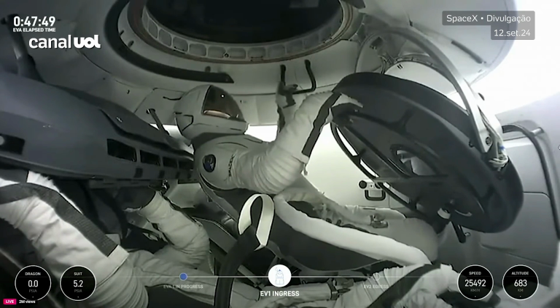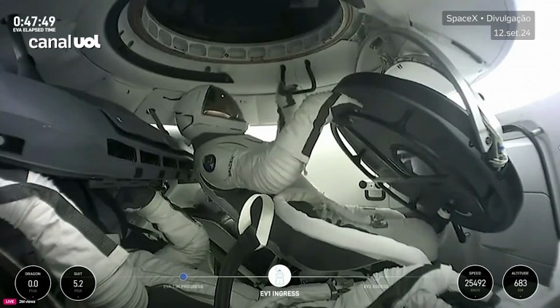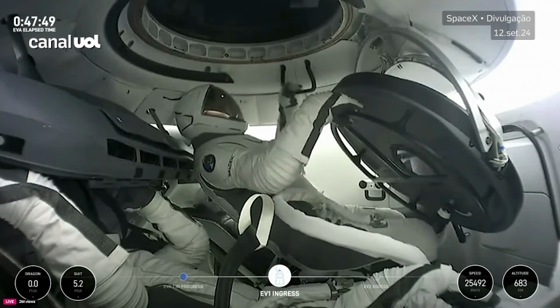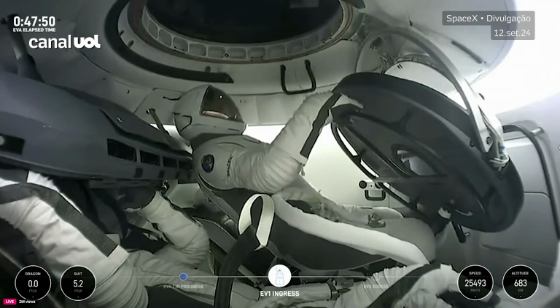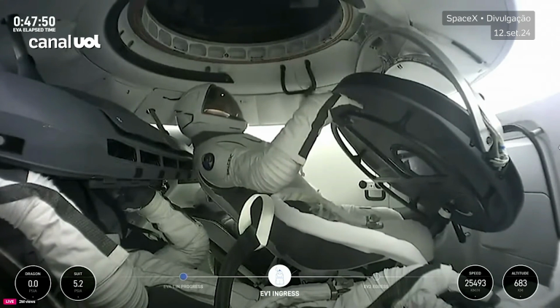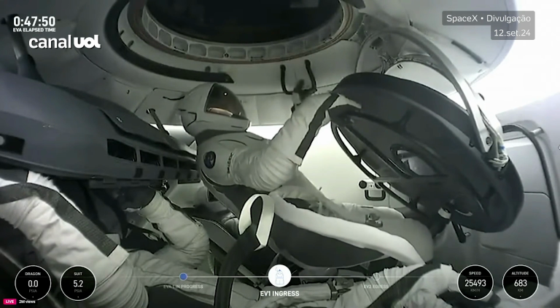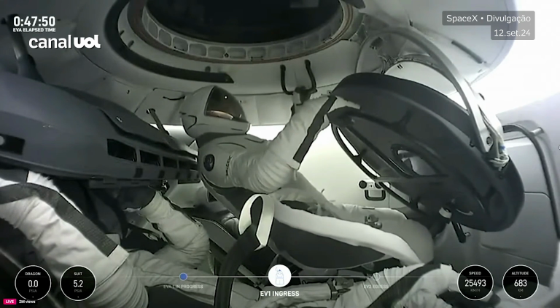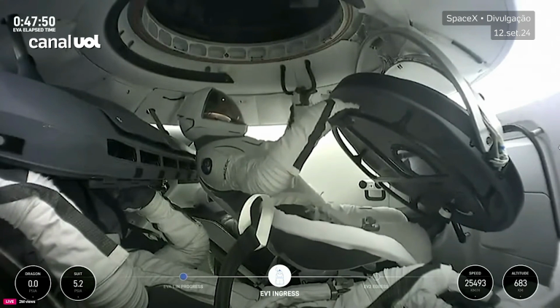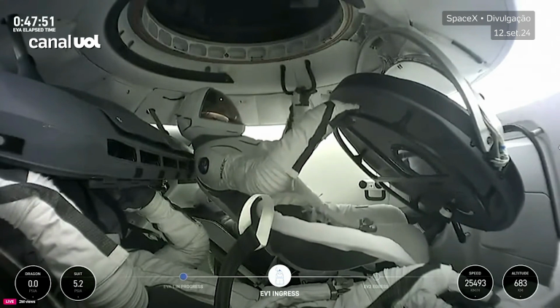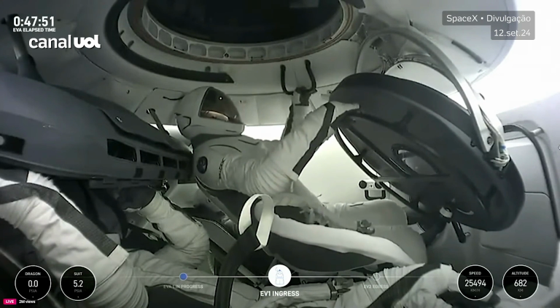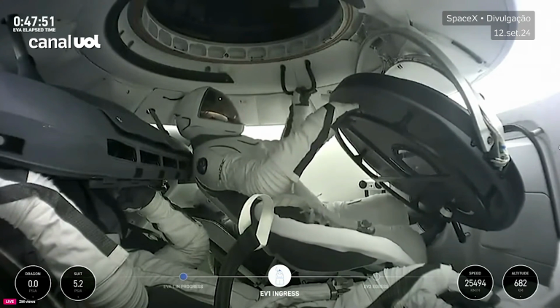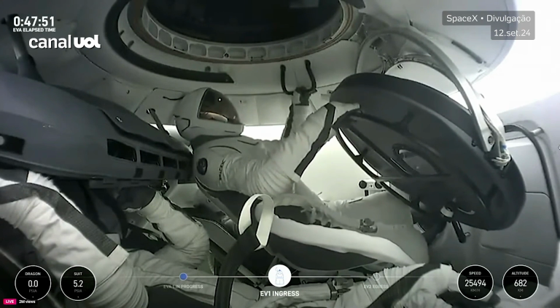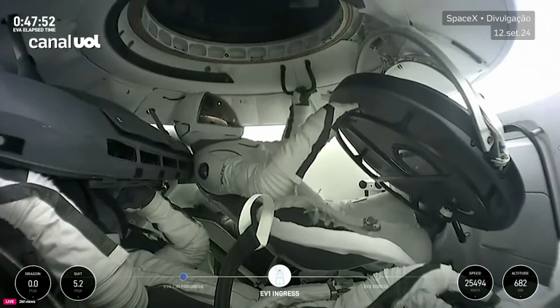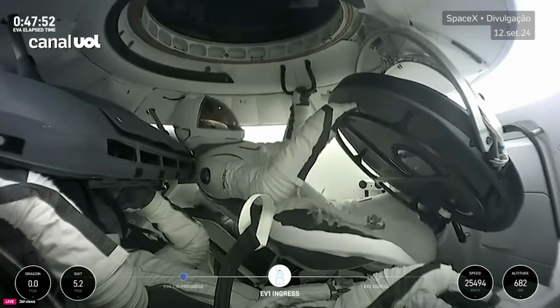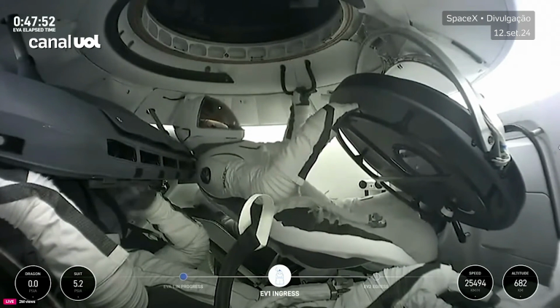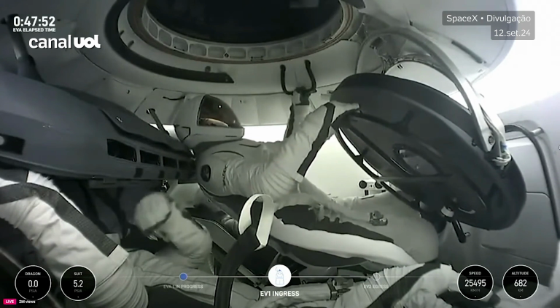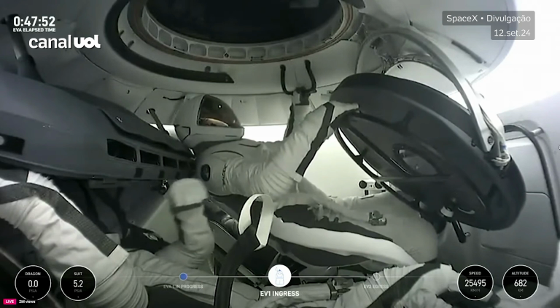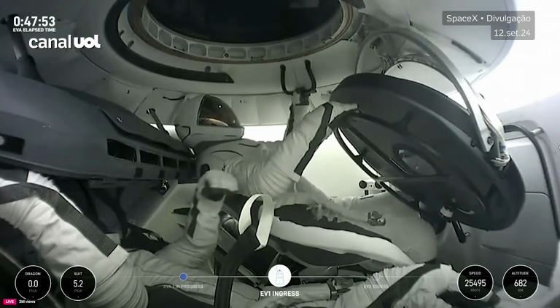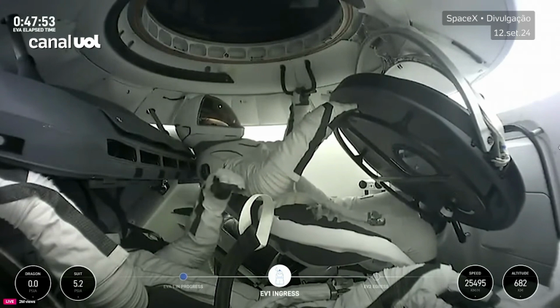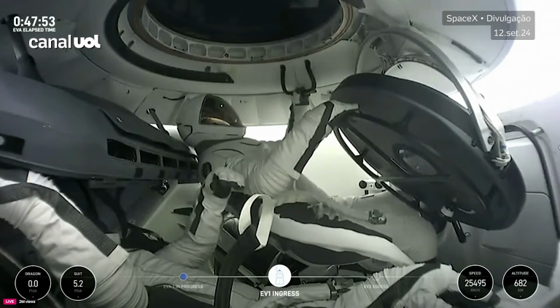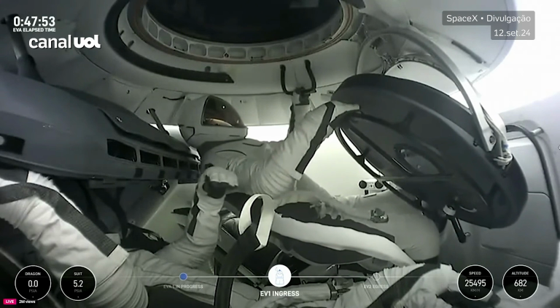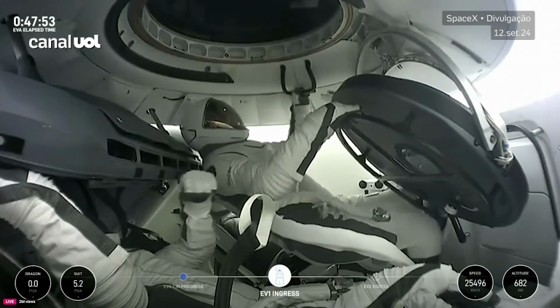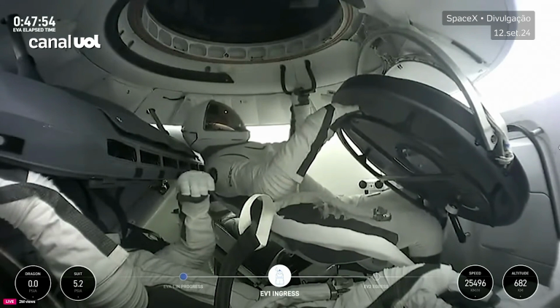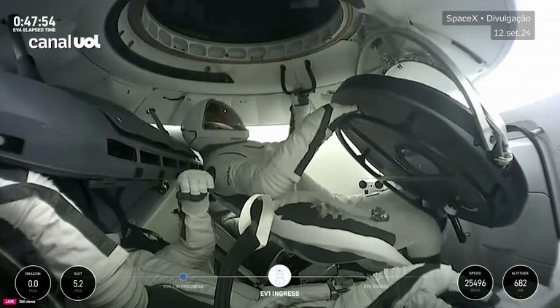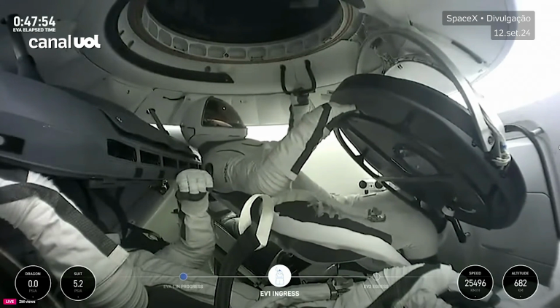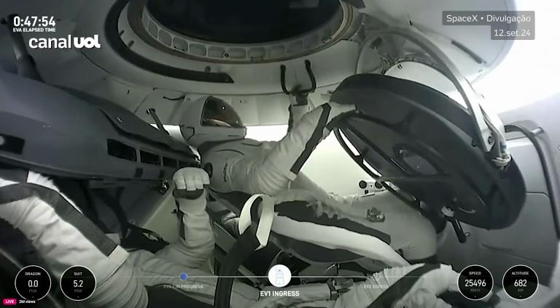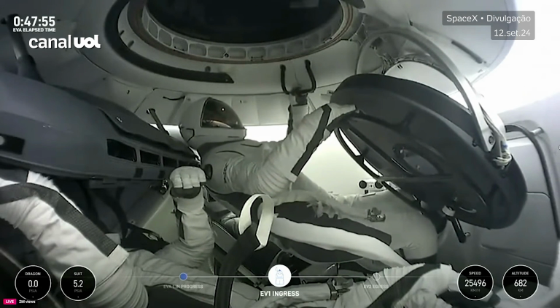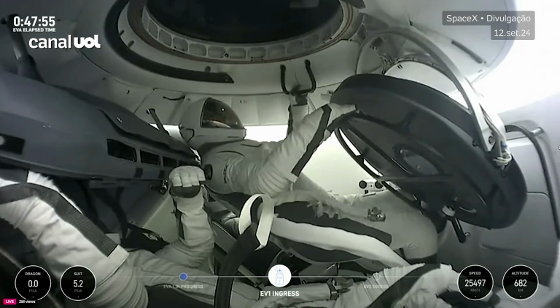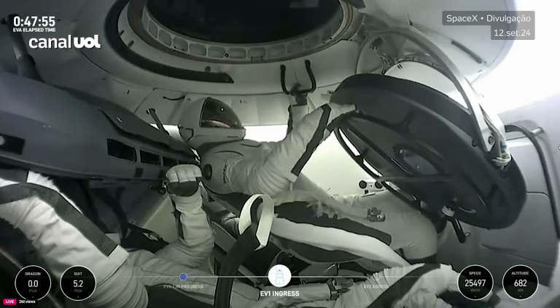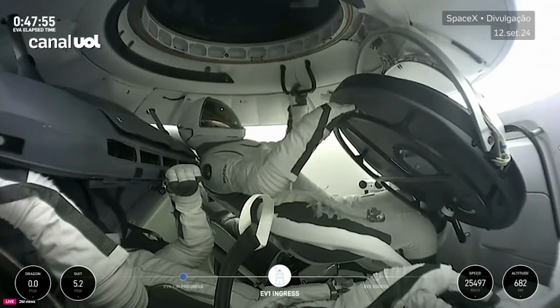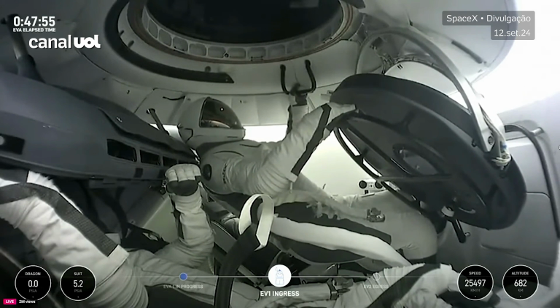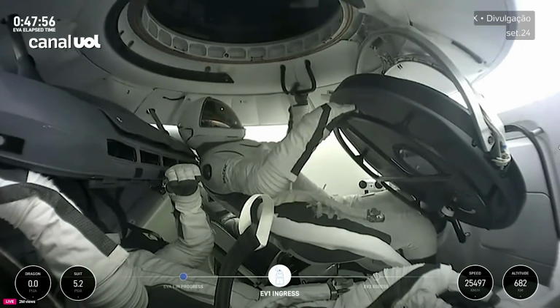SpaceX, EV1 — just taking a quick look here into the hatch area, and what I can see so far...